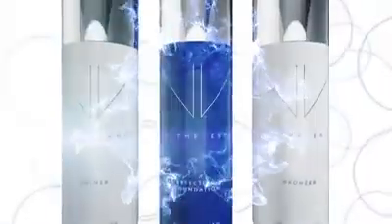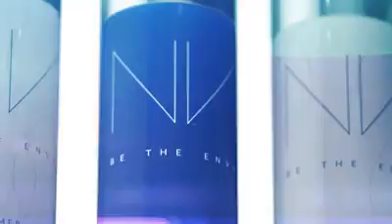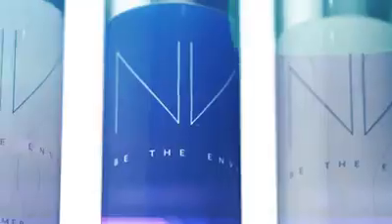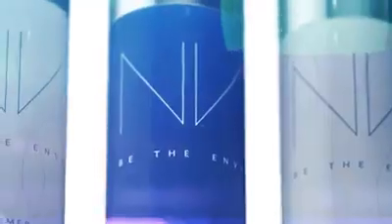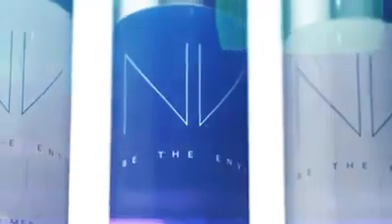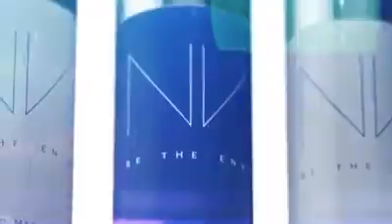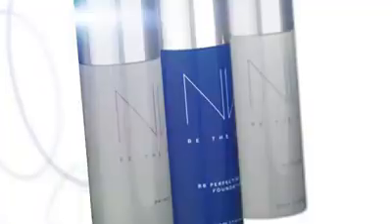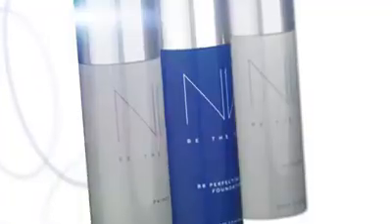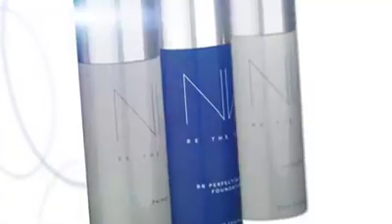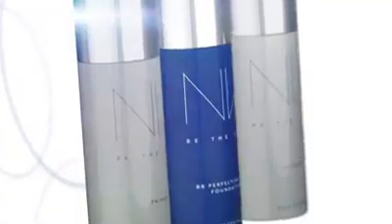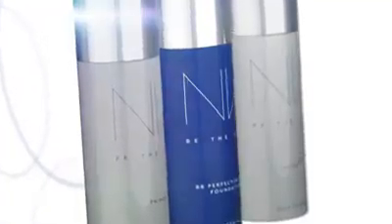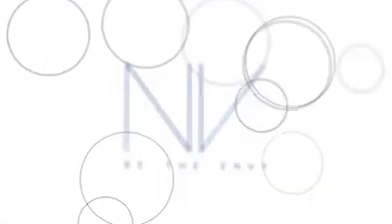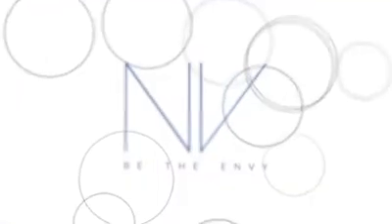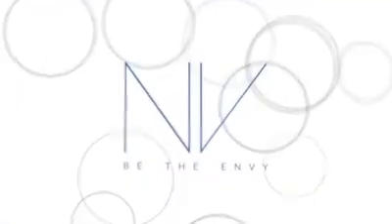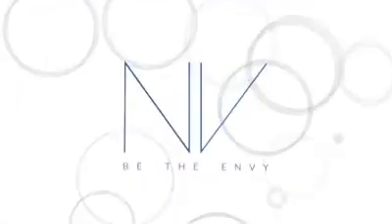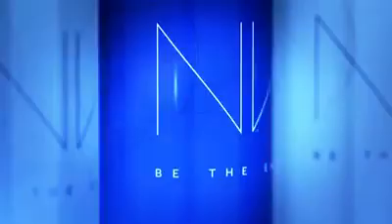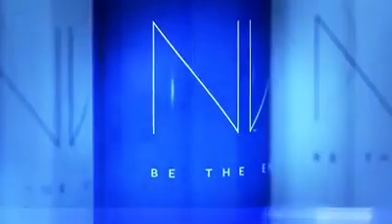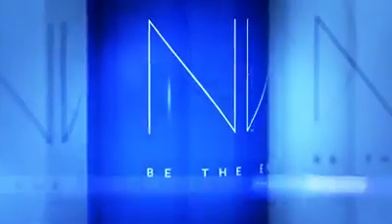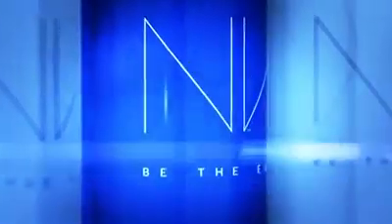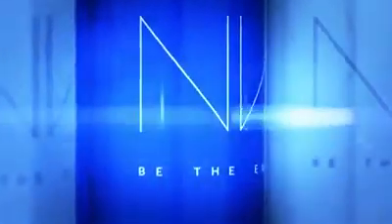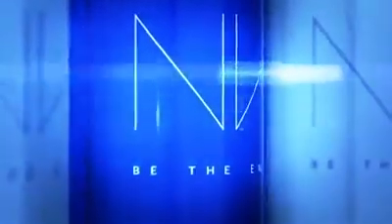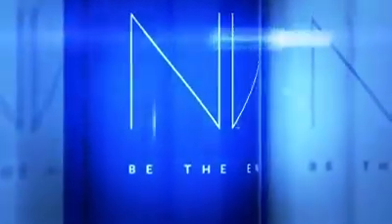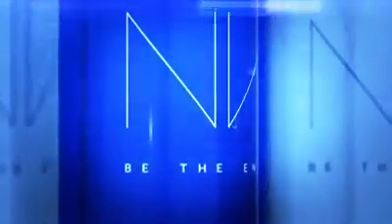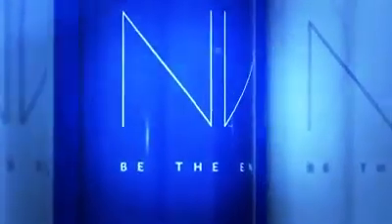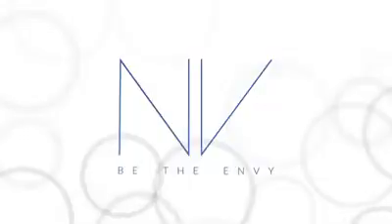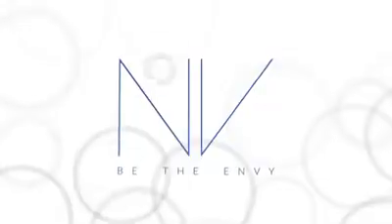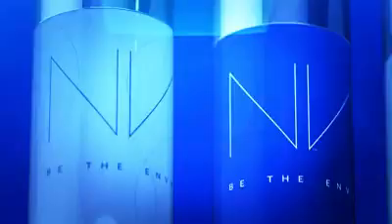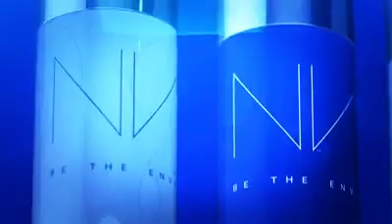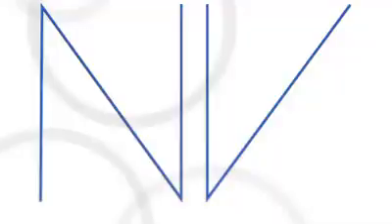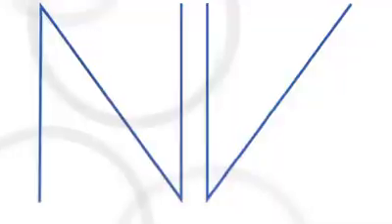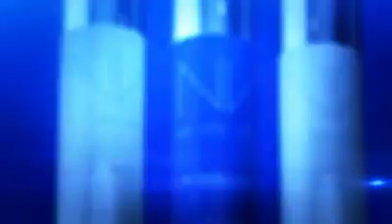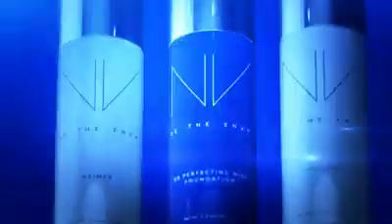Introducing Envy by Jeunesse, our BB Perfecting Mist Foundation.